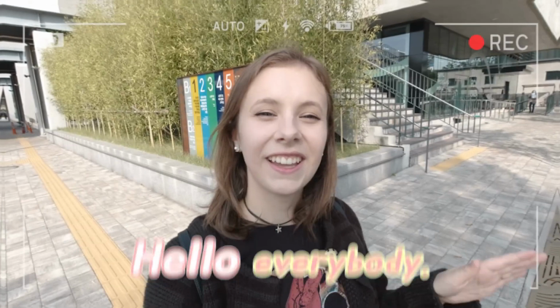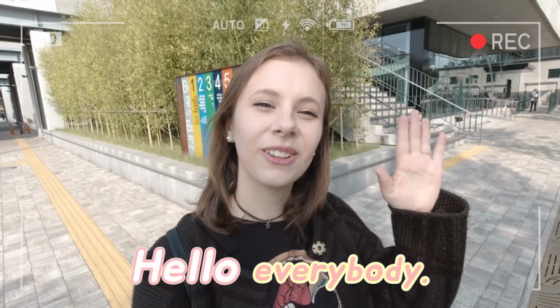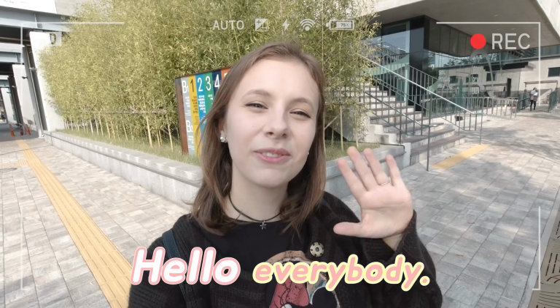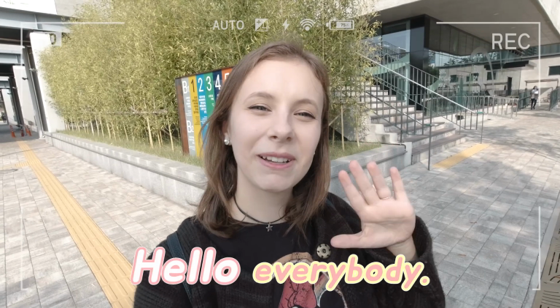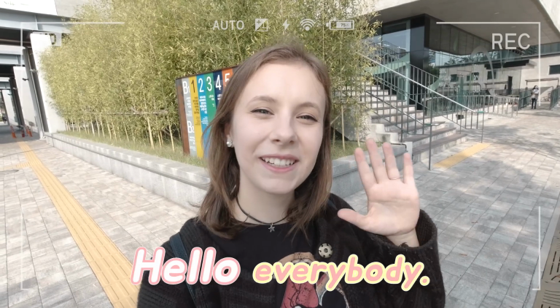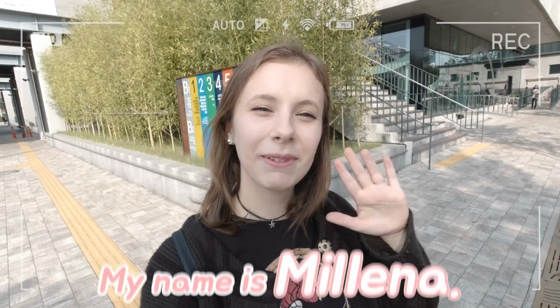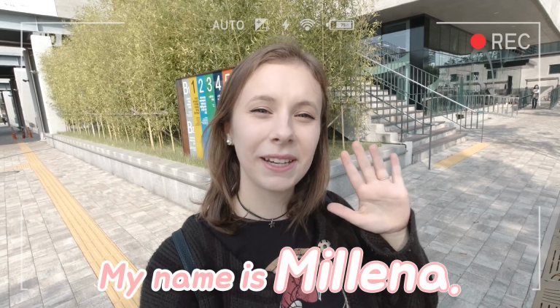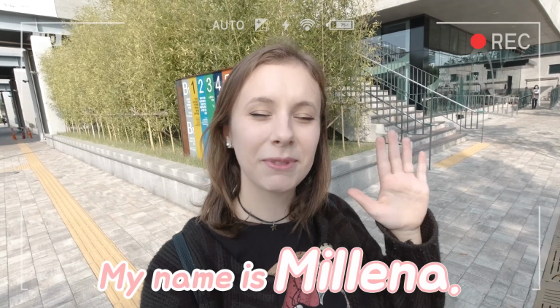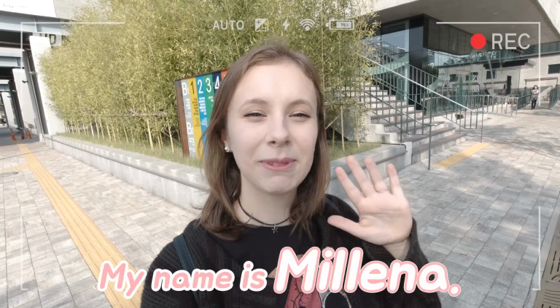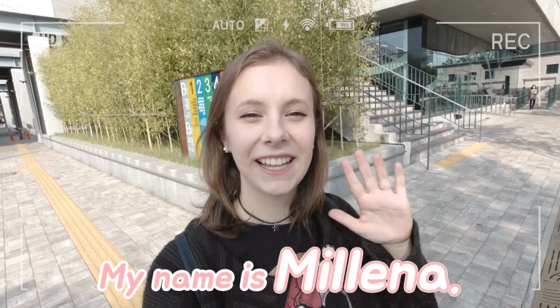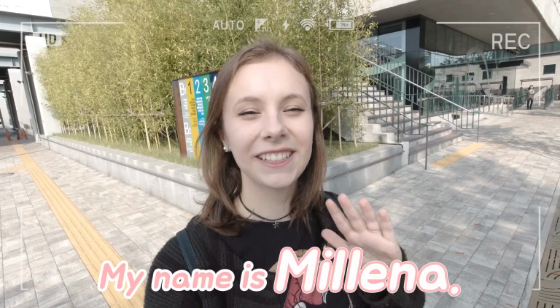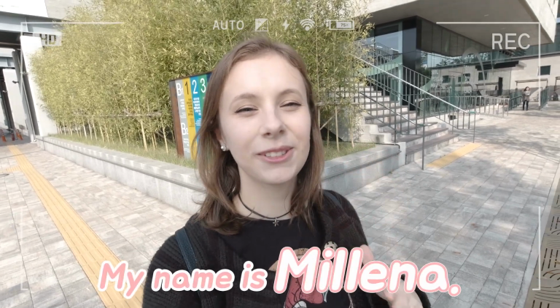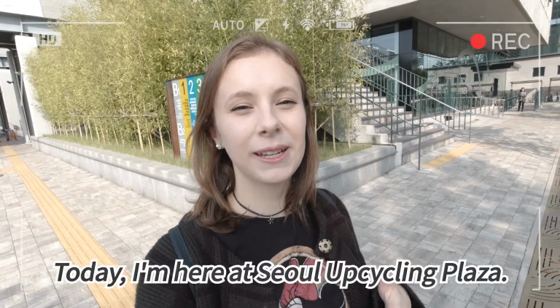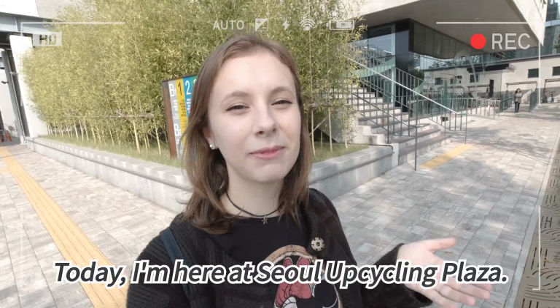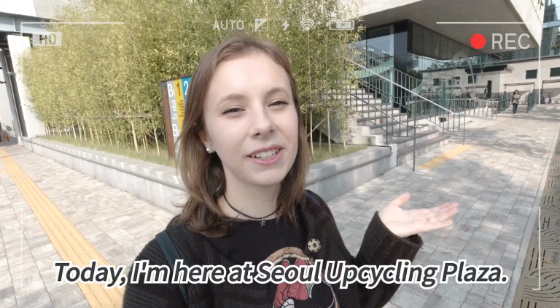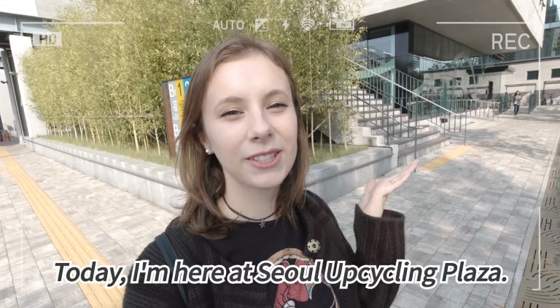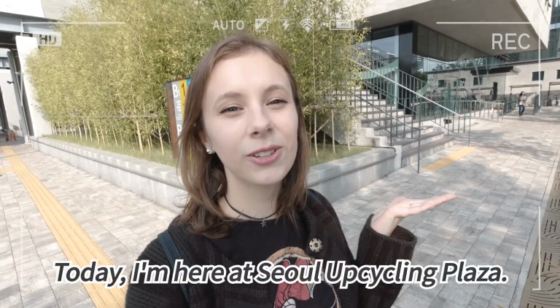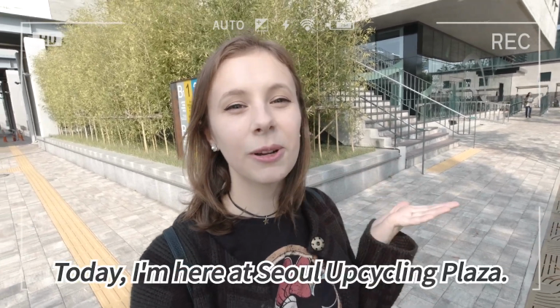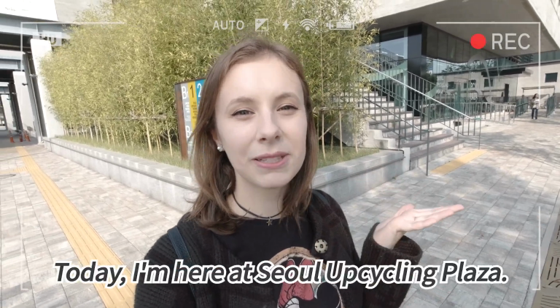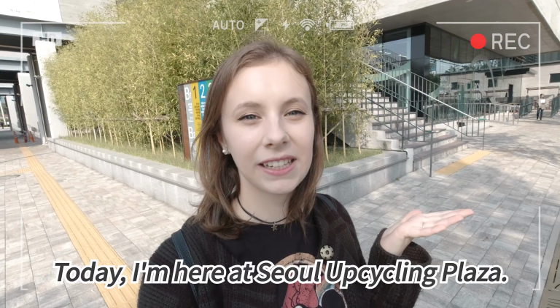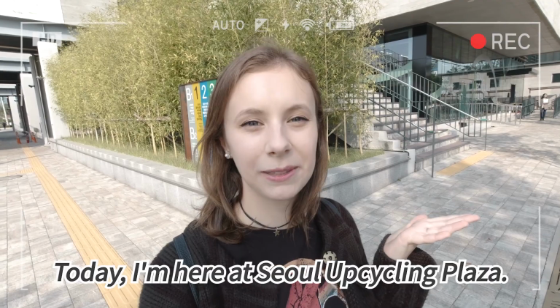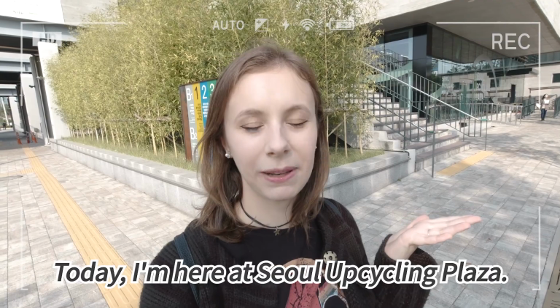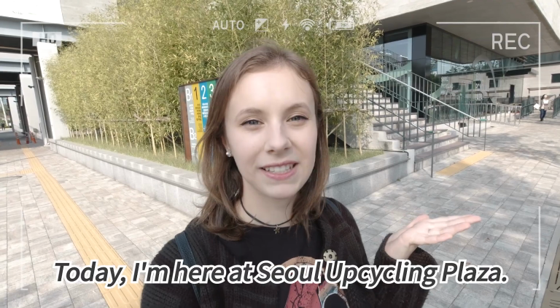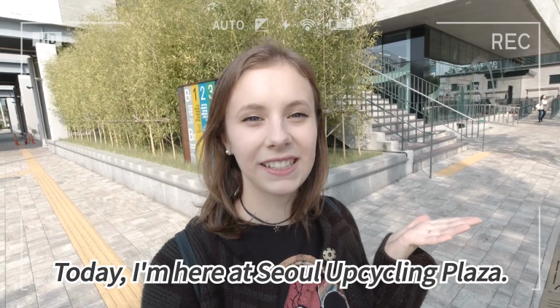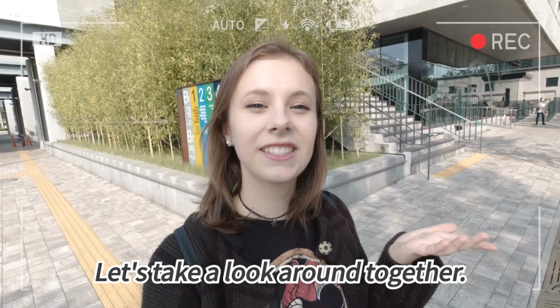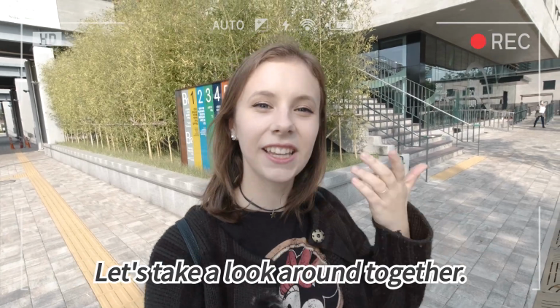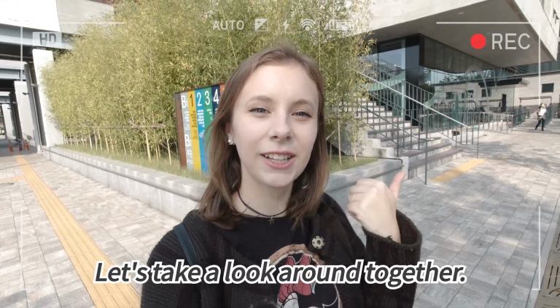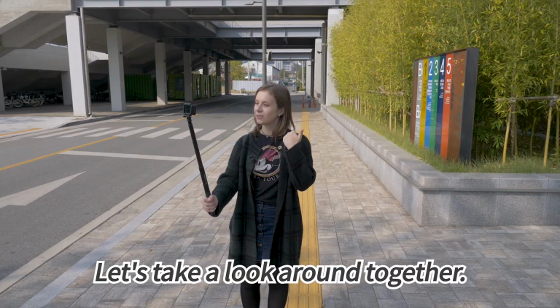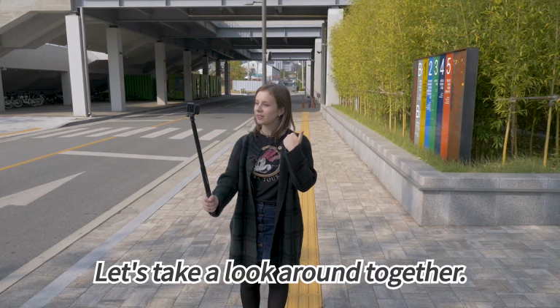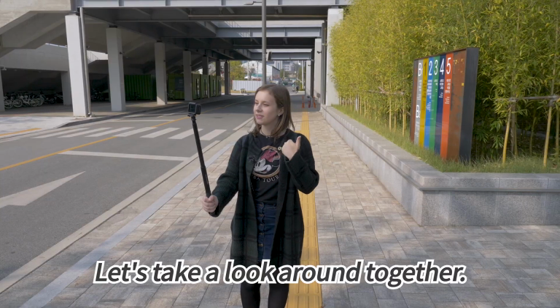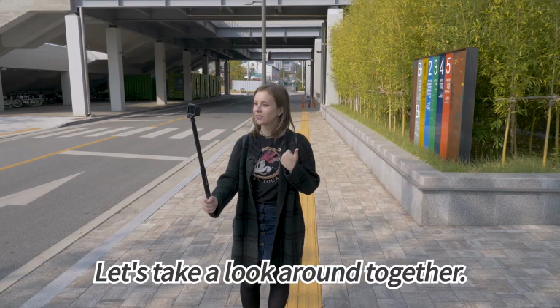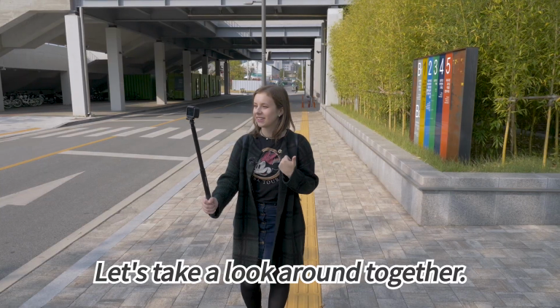Hello everybody, my name is Milena. Today I'm here at Seoul Upcycling Plaza. Let's take a look around together.